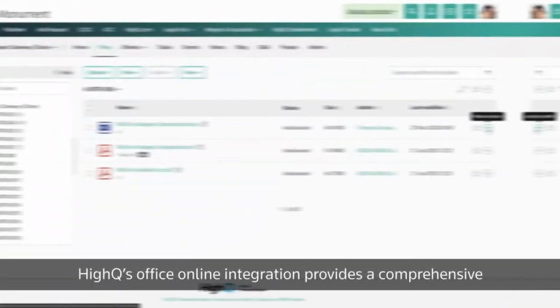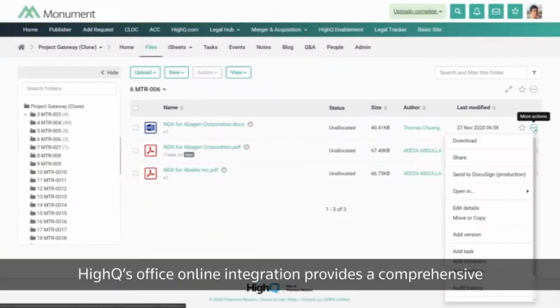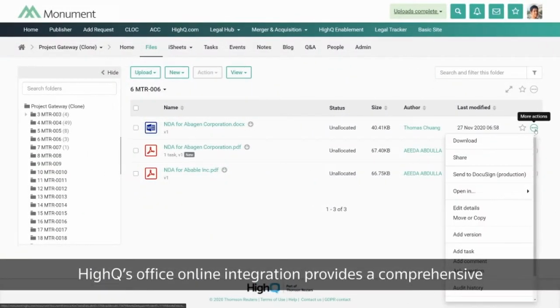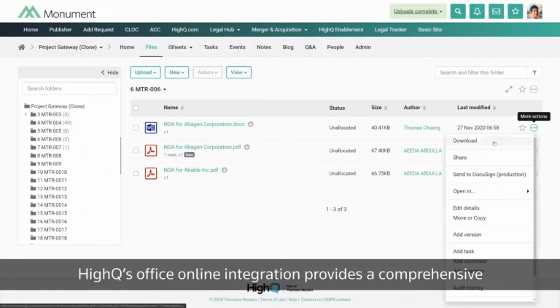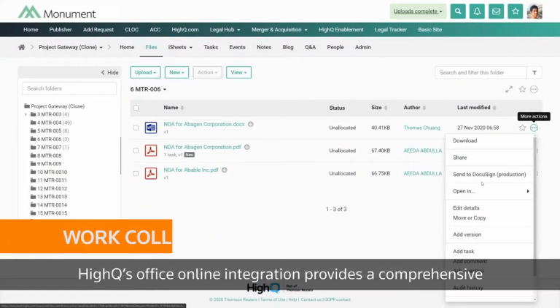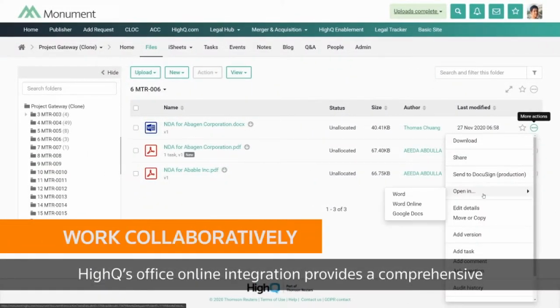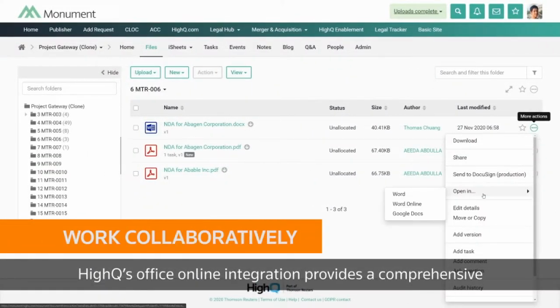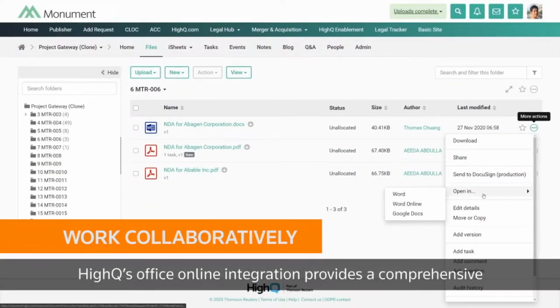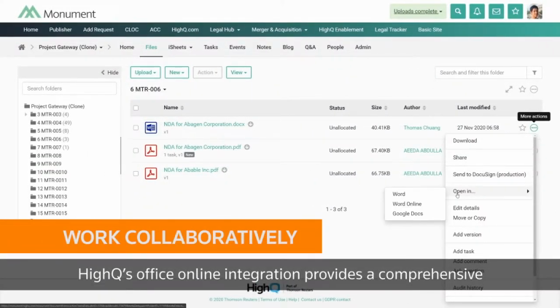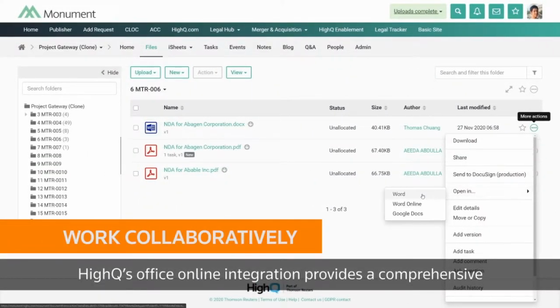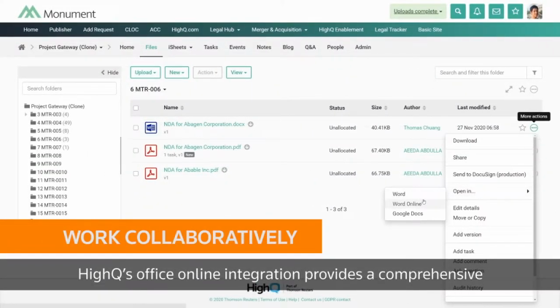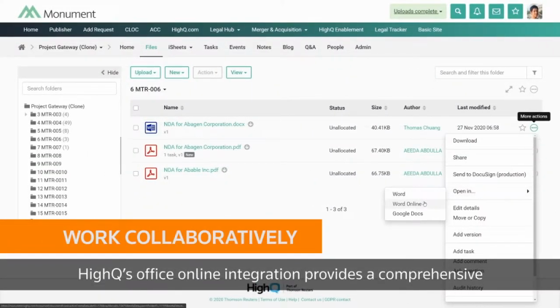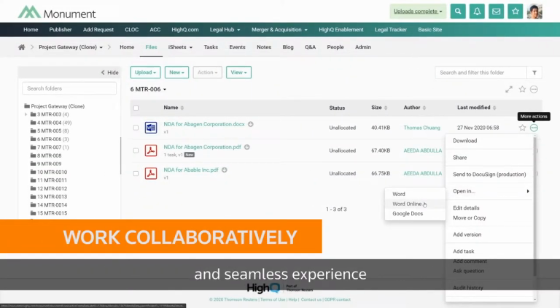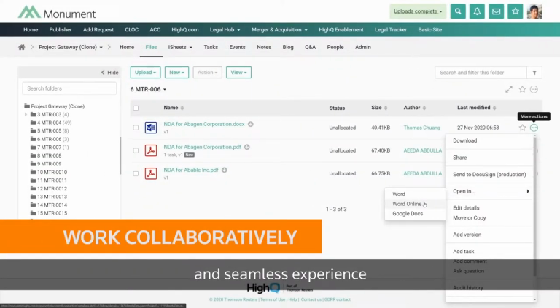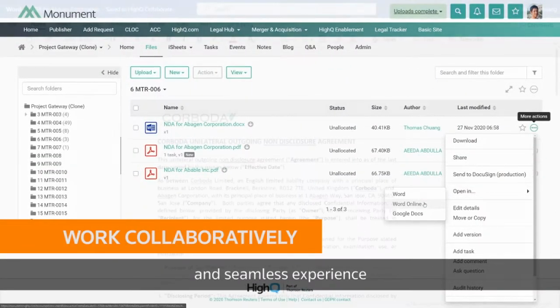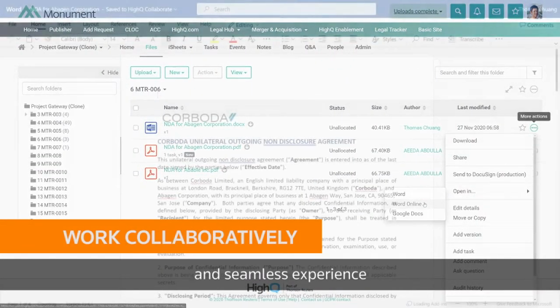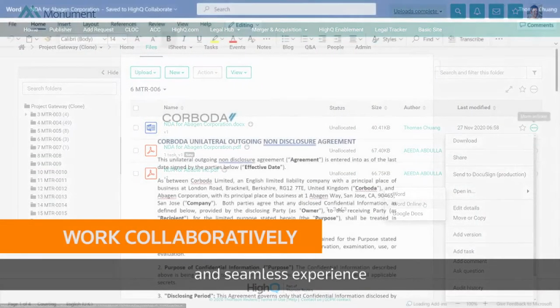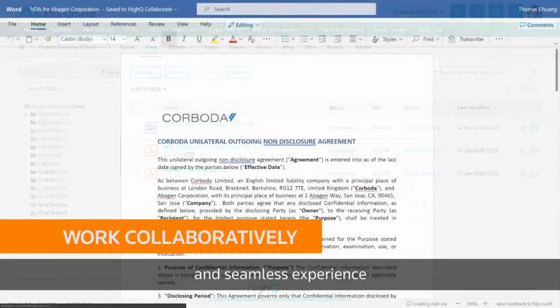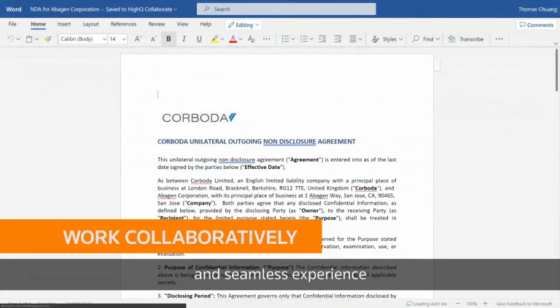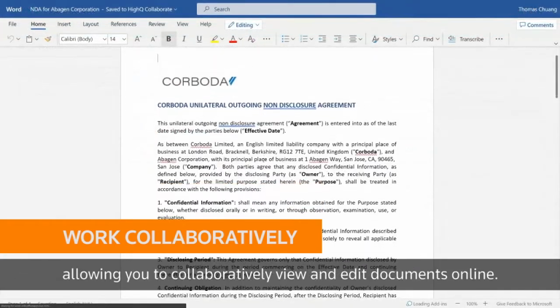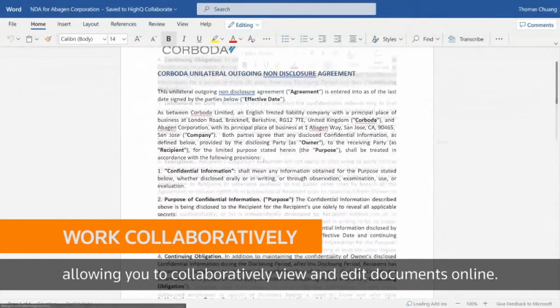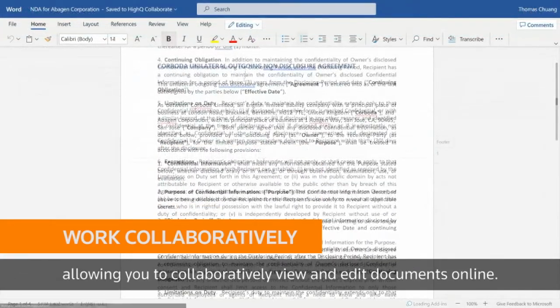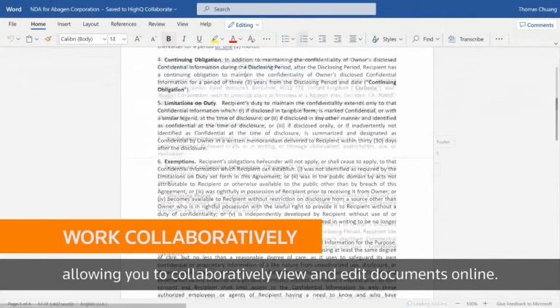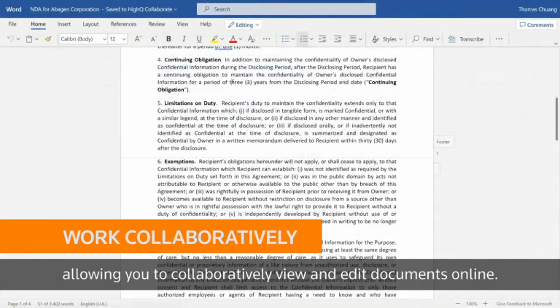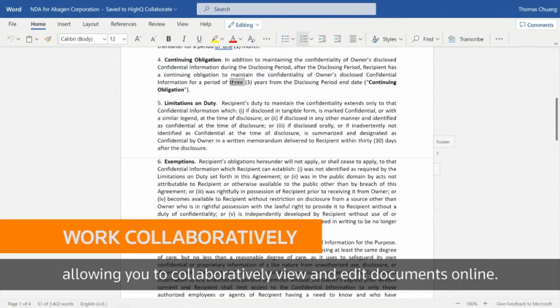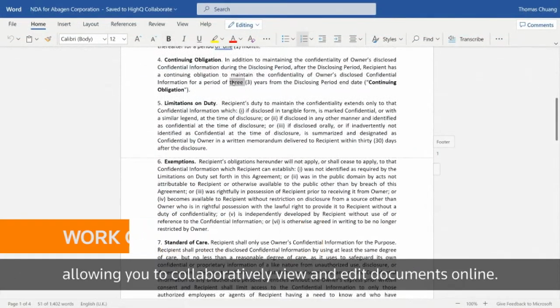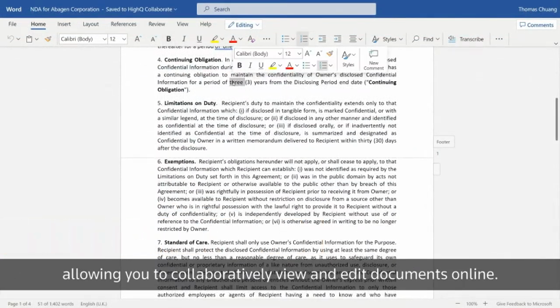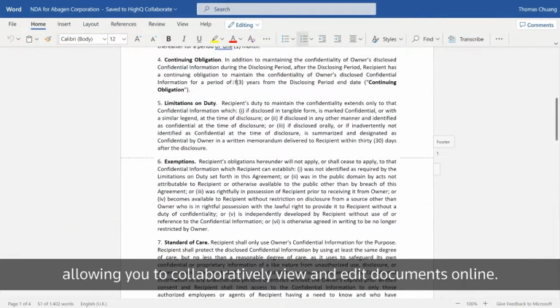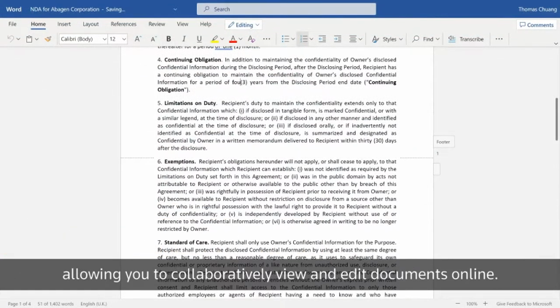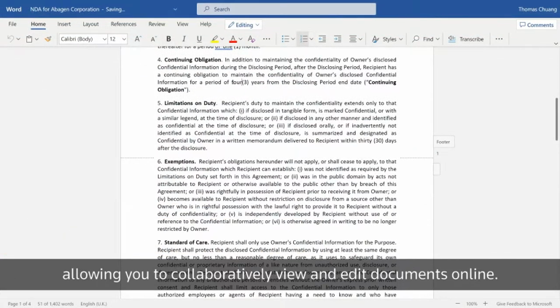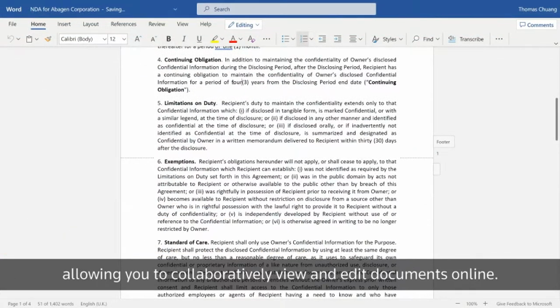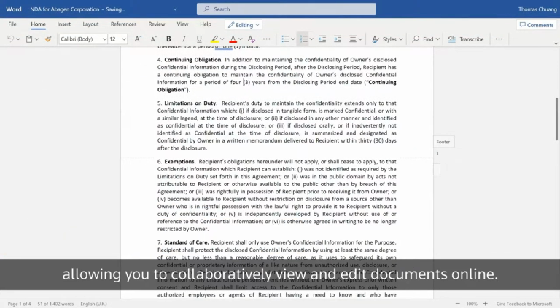HiQ's Office Online integration provides a comprehensive and seamless experience, allowing you to collaboratively view and edit documents online.